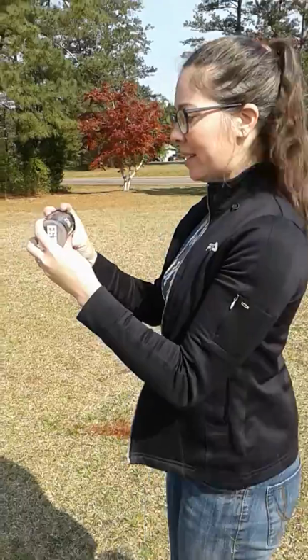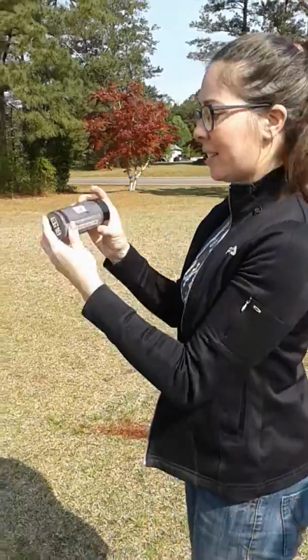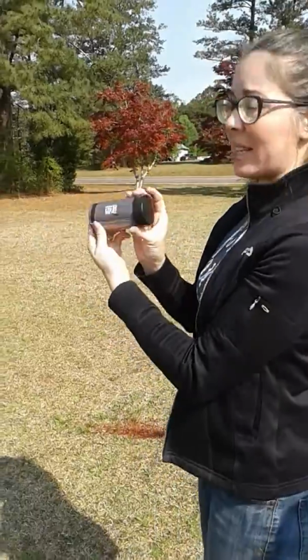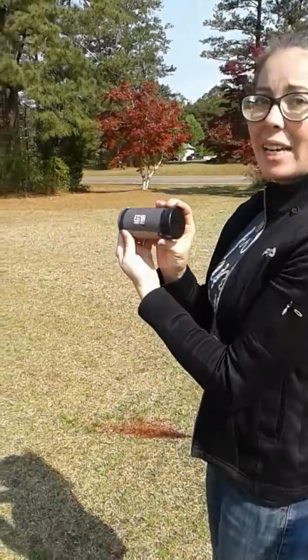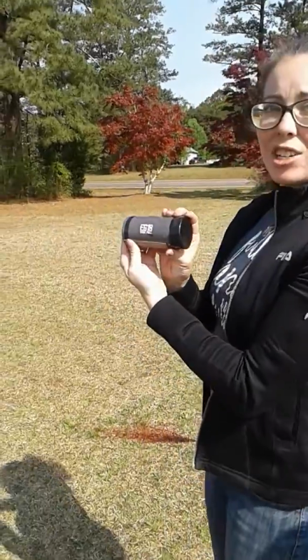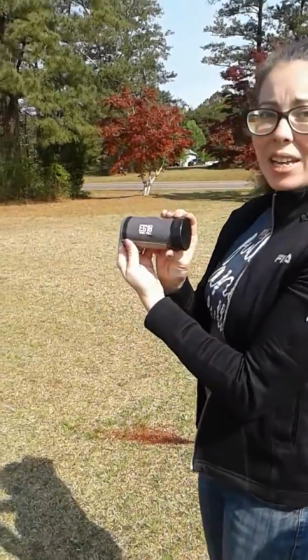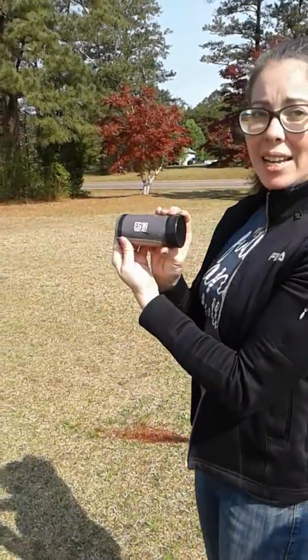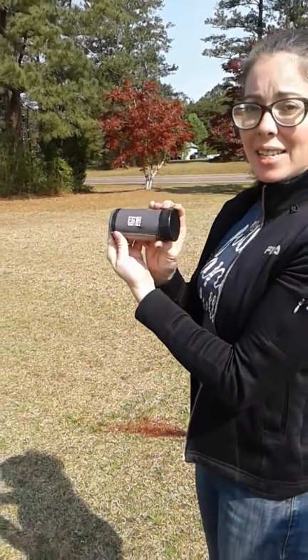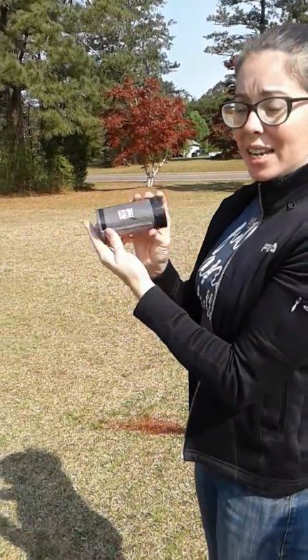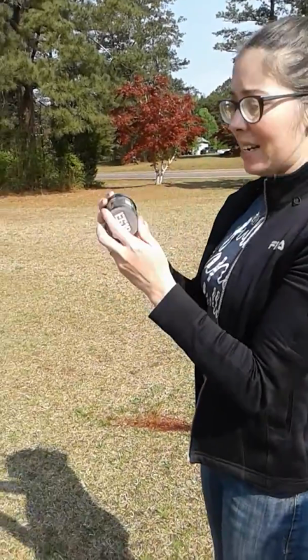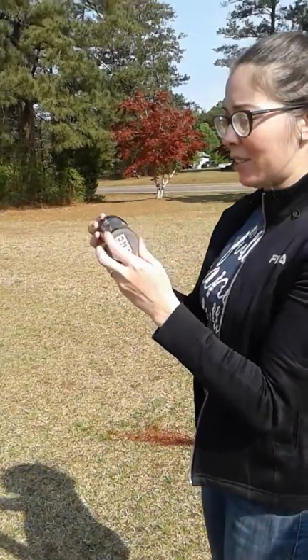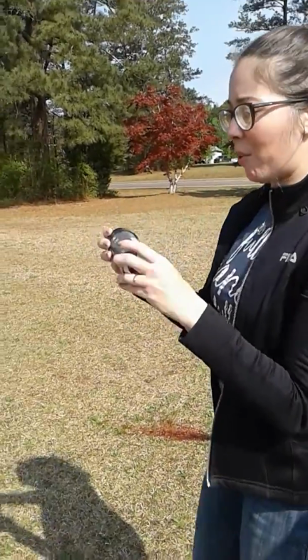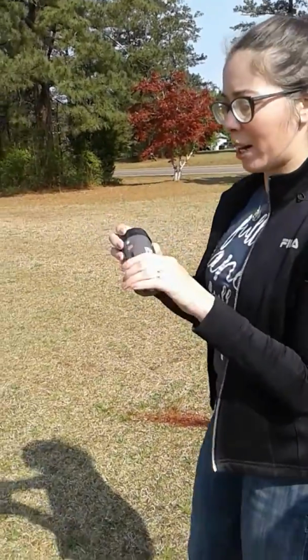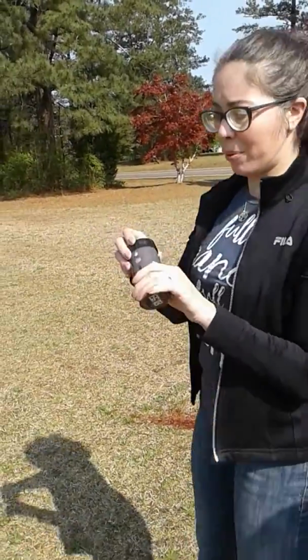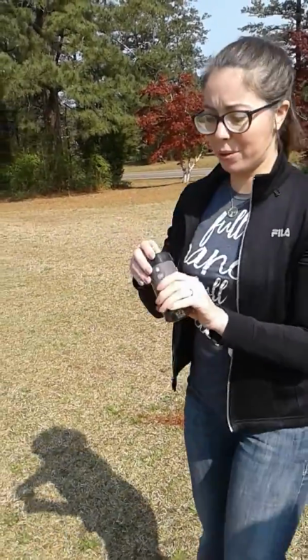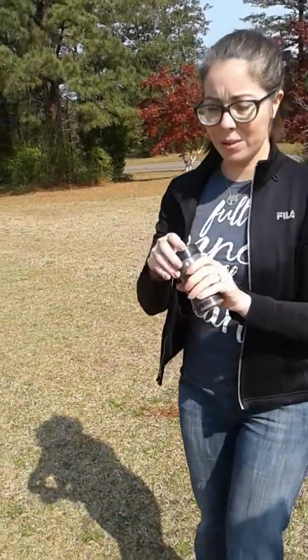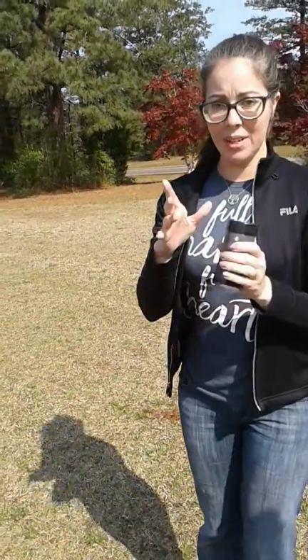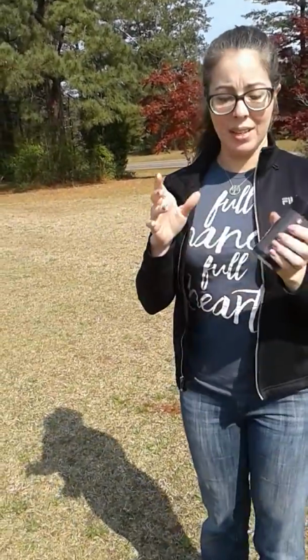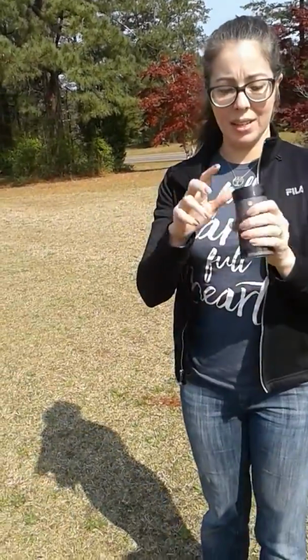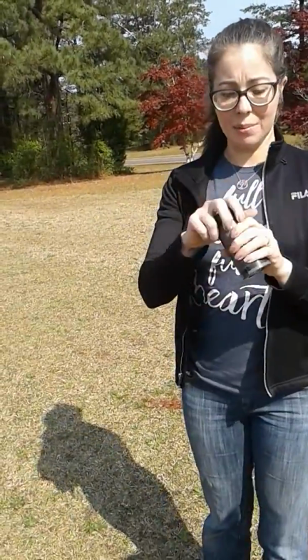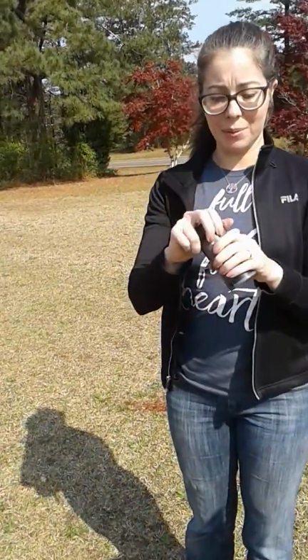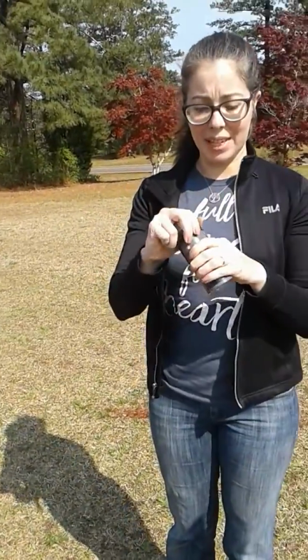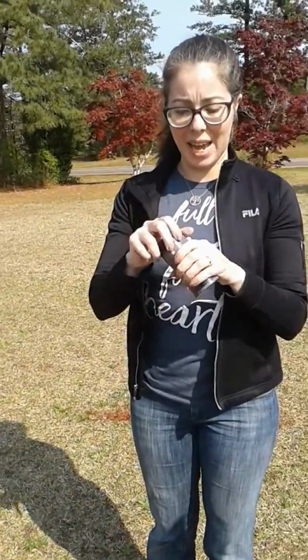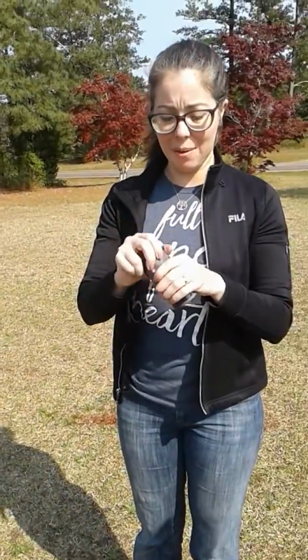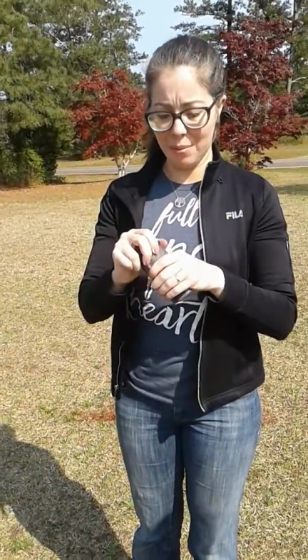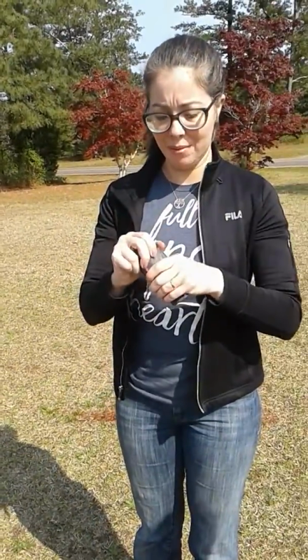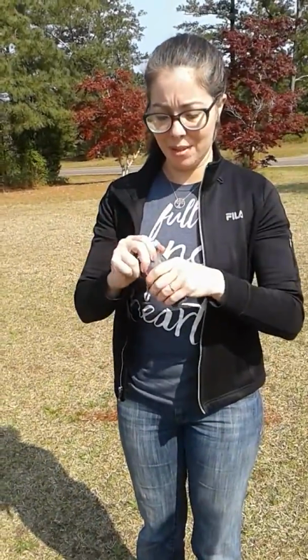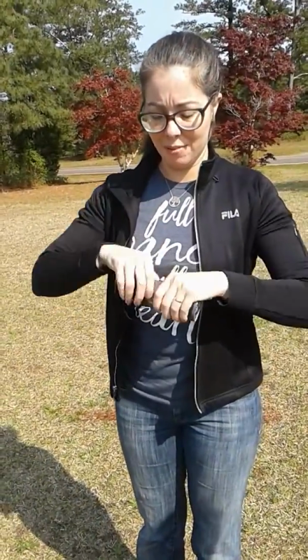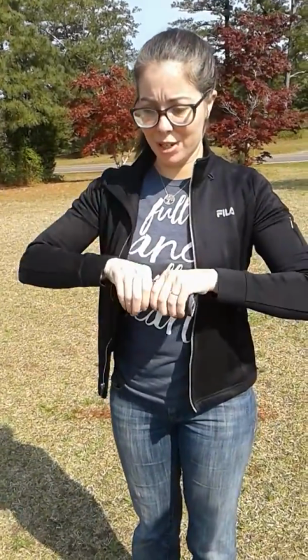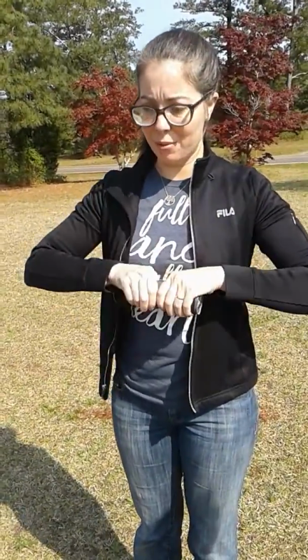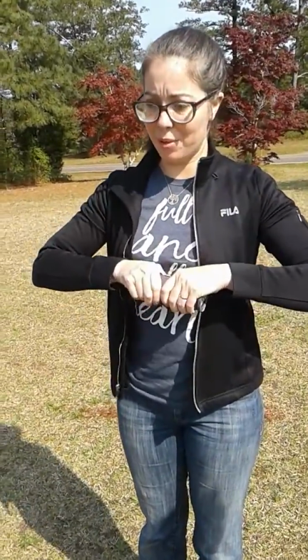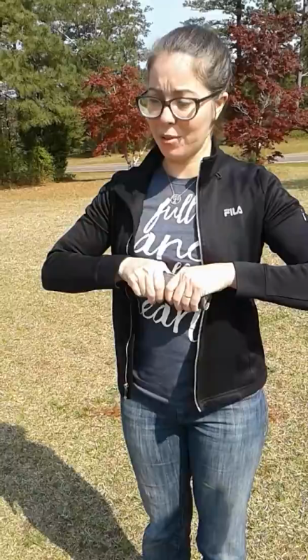This is the EG-18. It's a wire pull. It comes with a cap, which you remove.